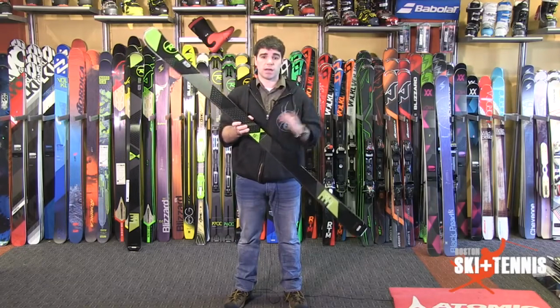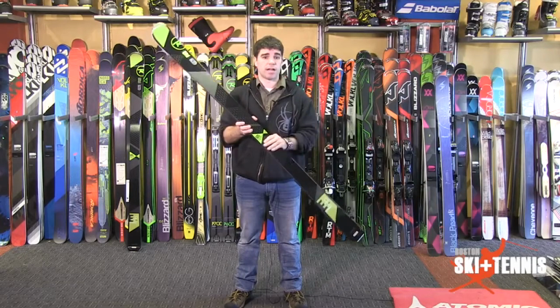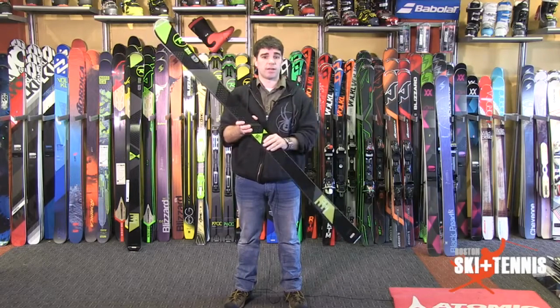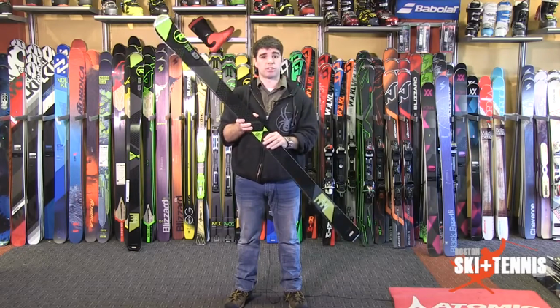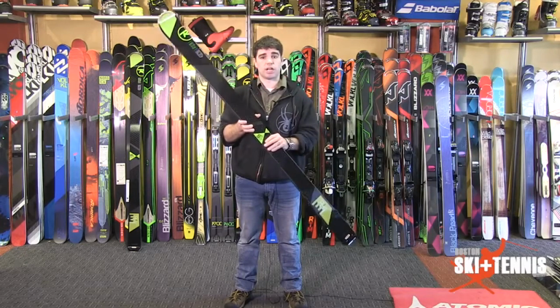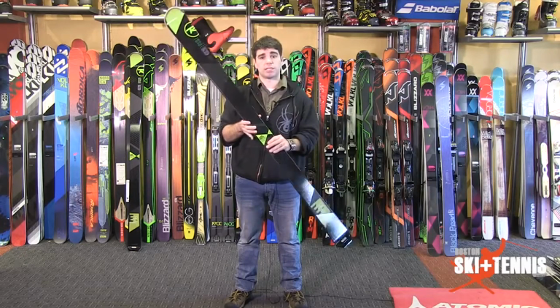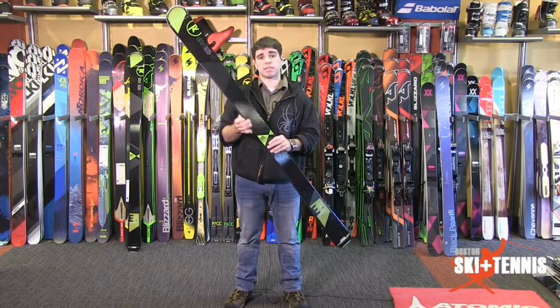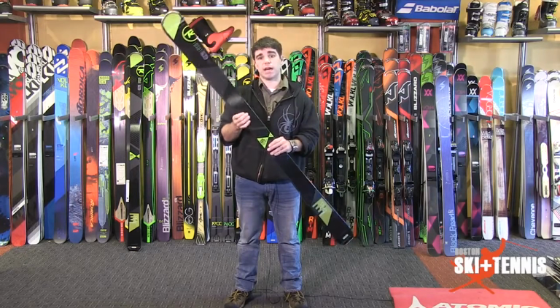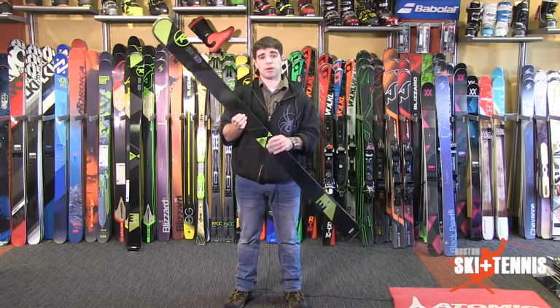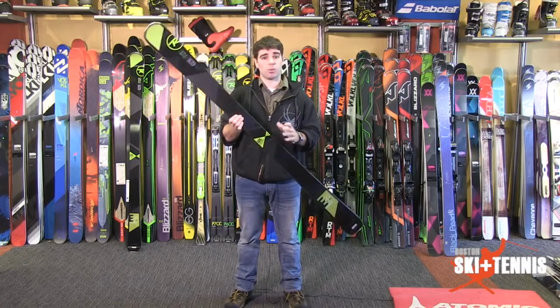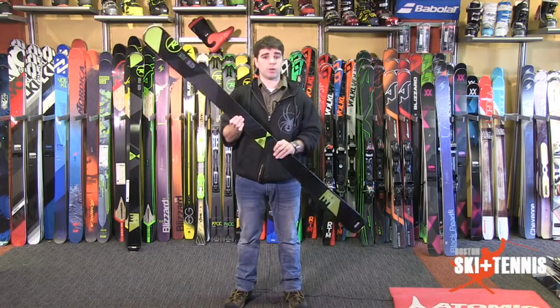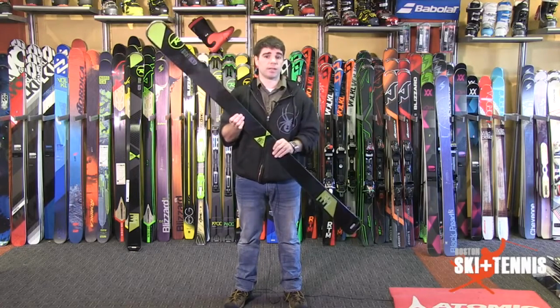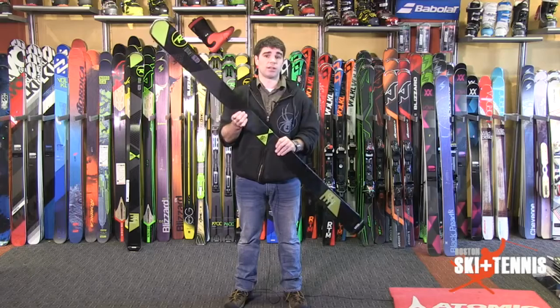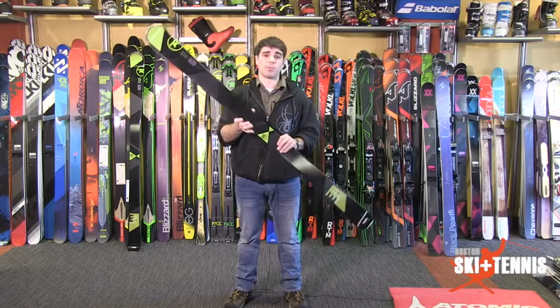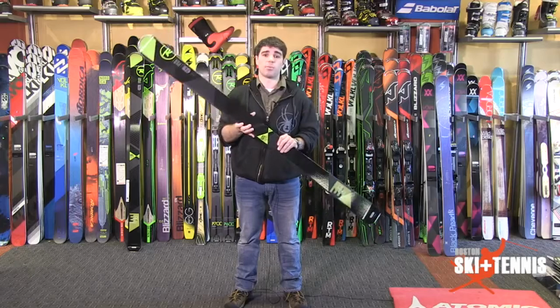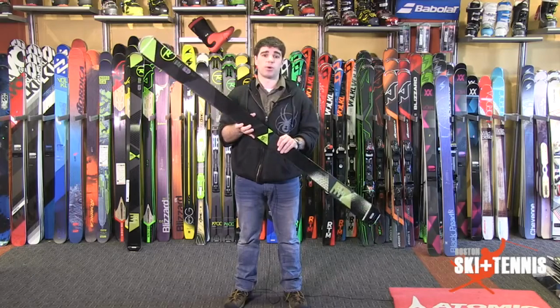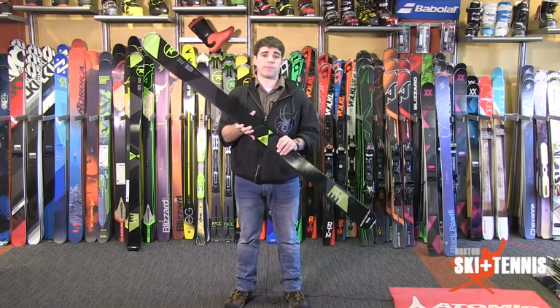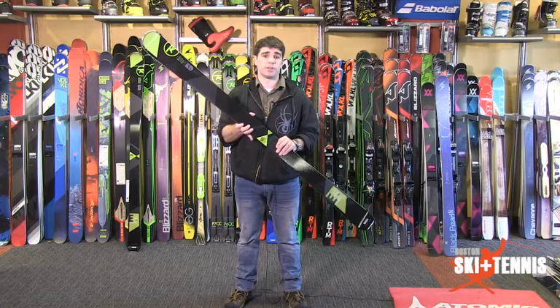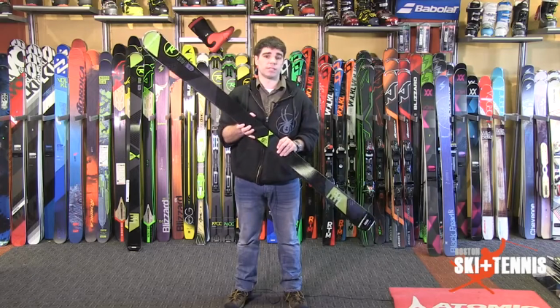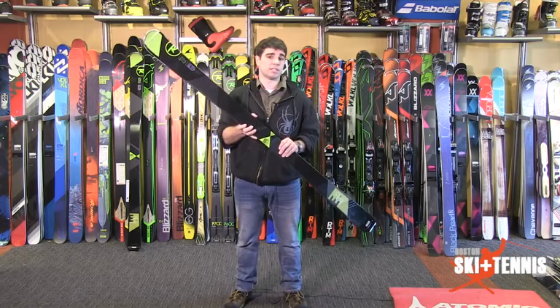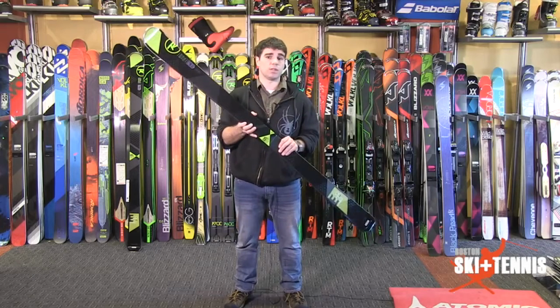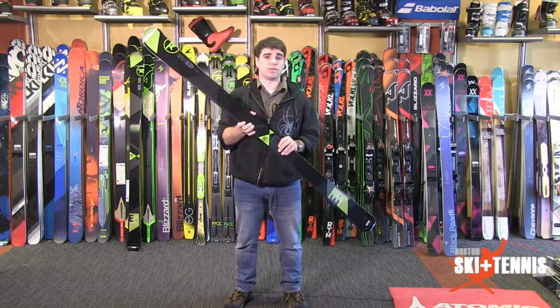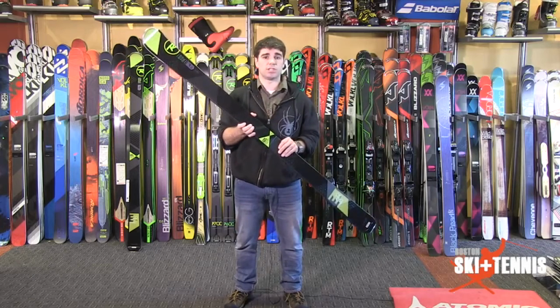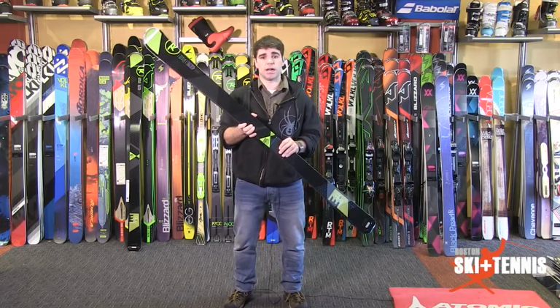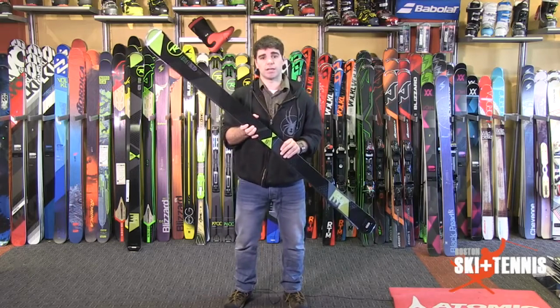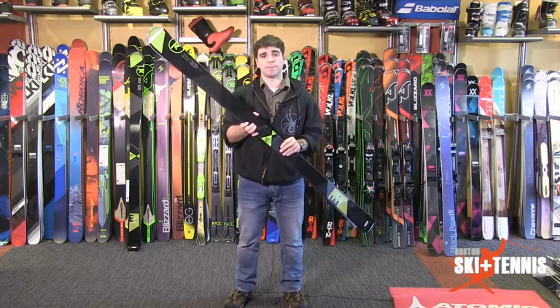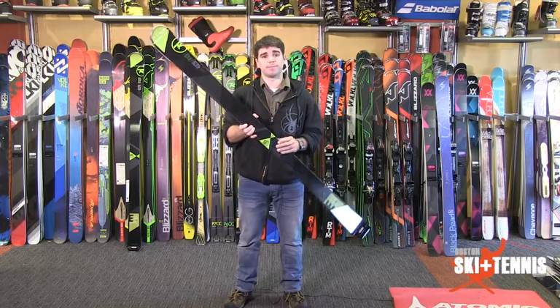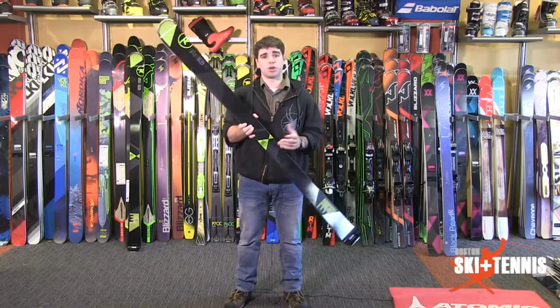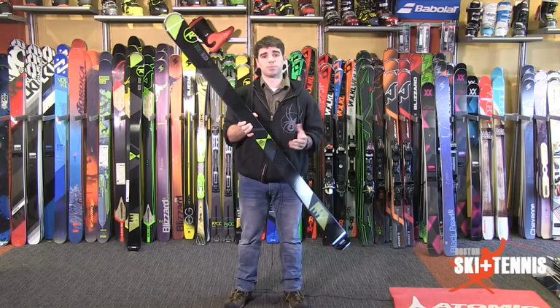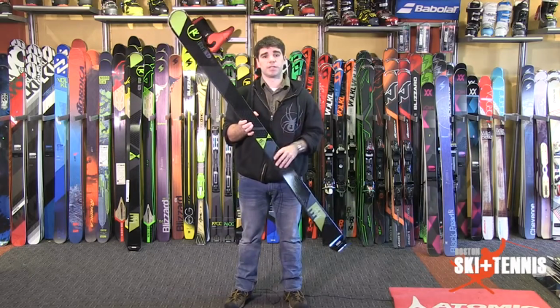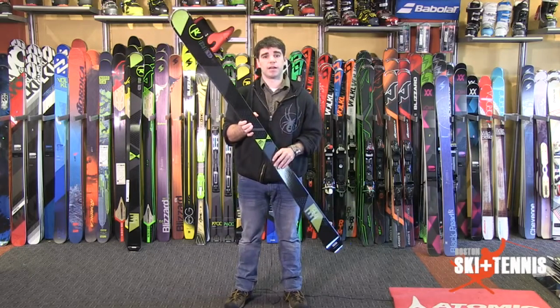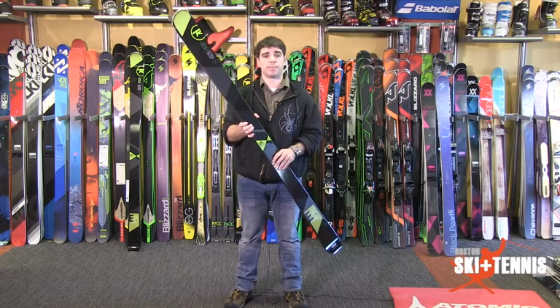Come down here and check this ski out. It will be in our demo program for this season. We'd love to get you guys on it, so I hope to see you down here.